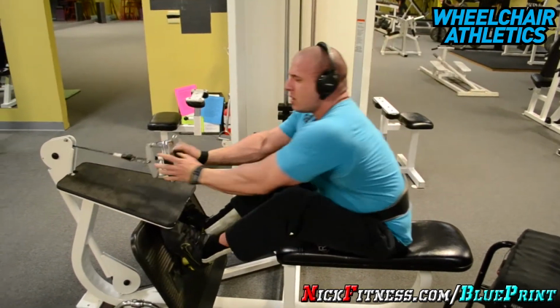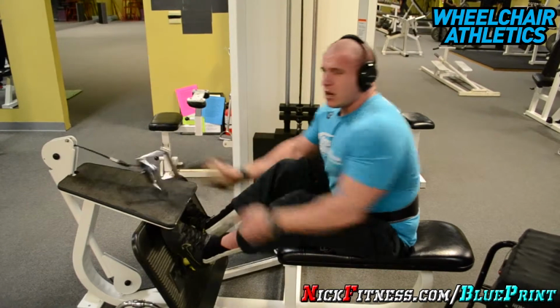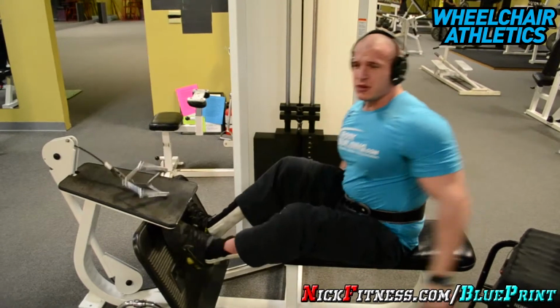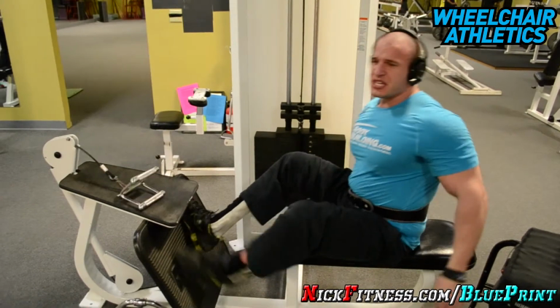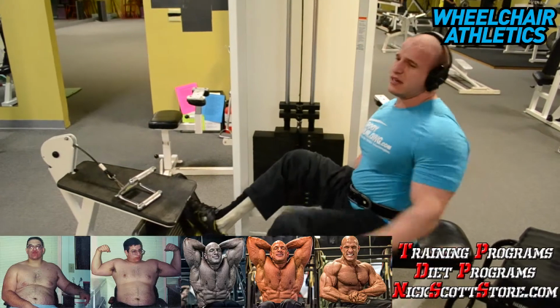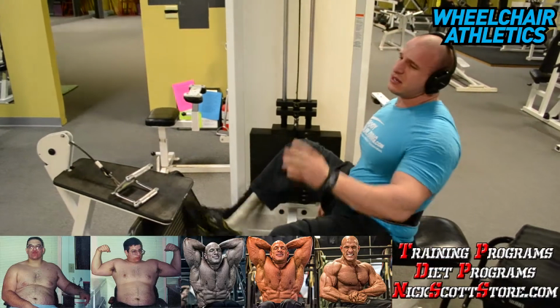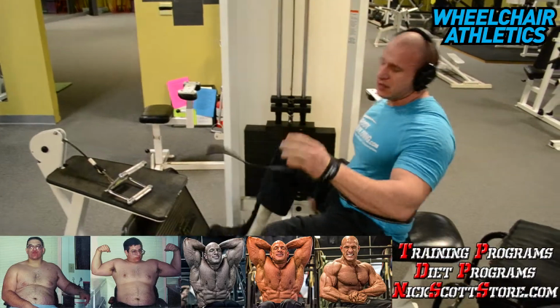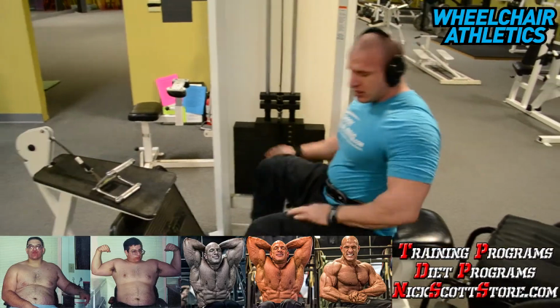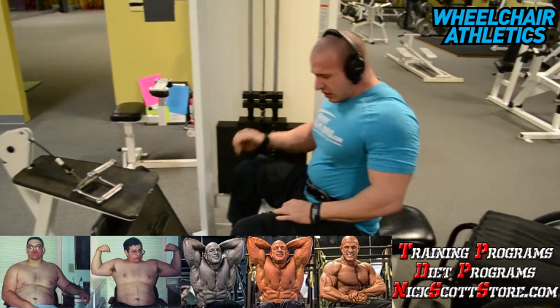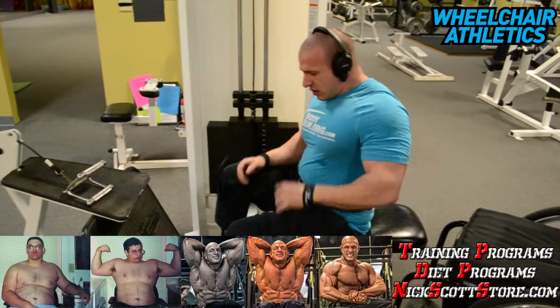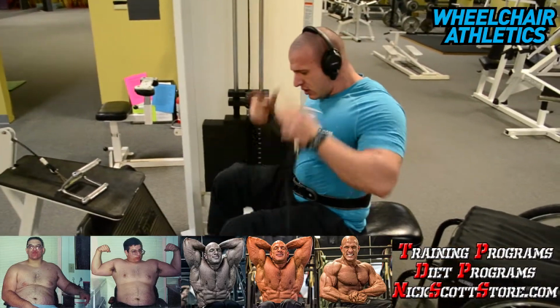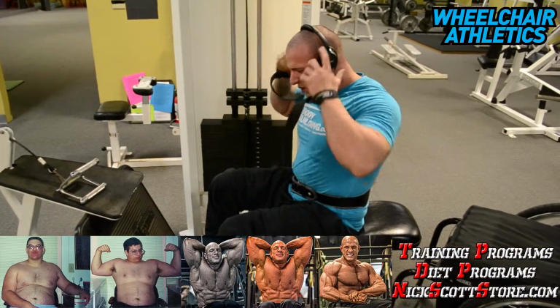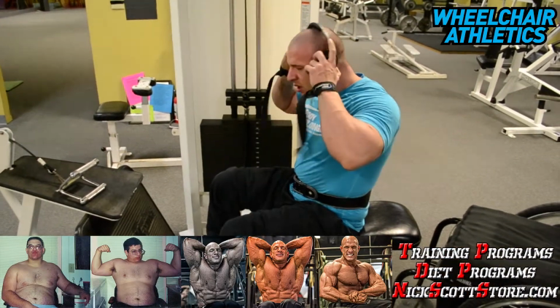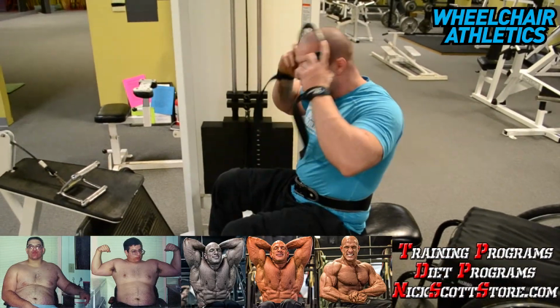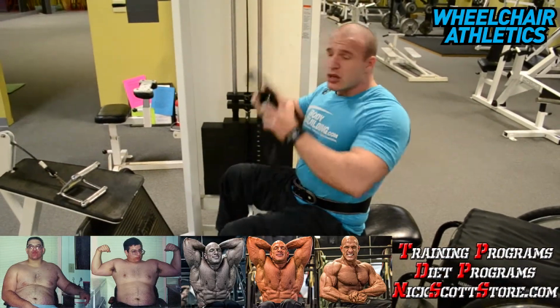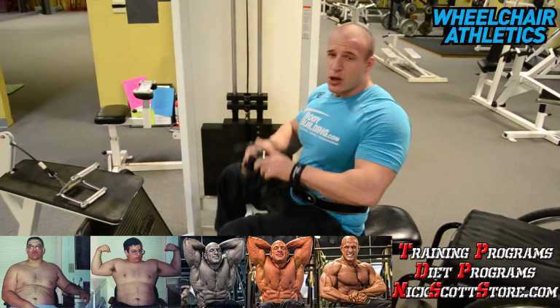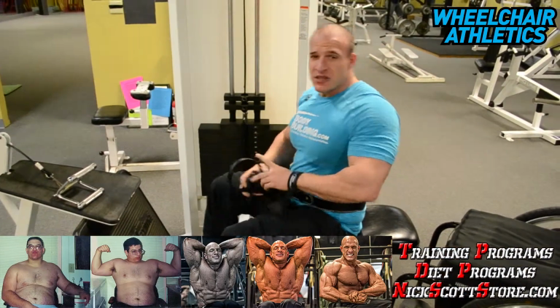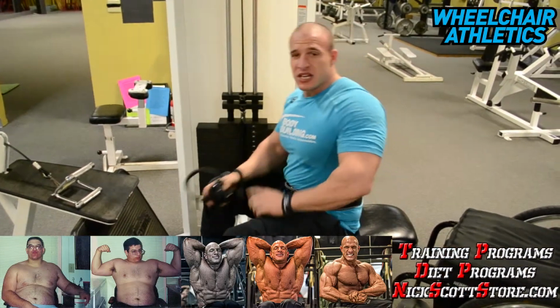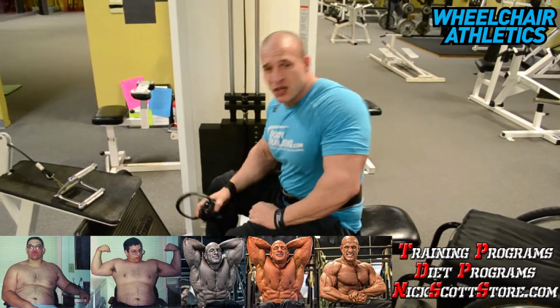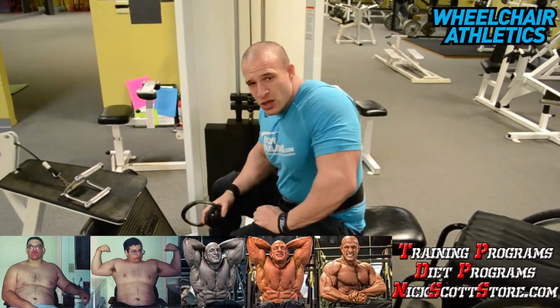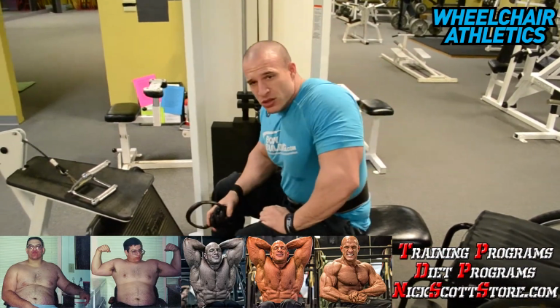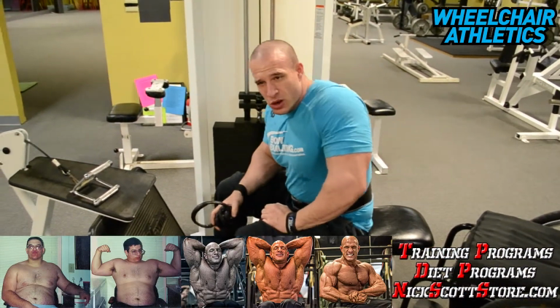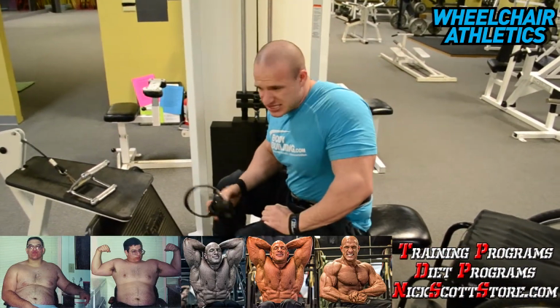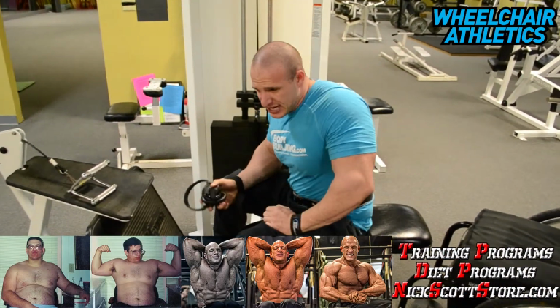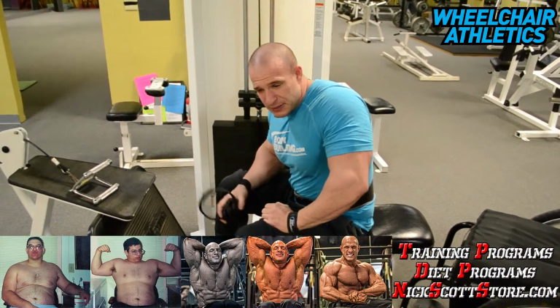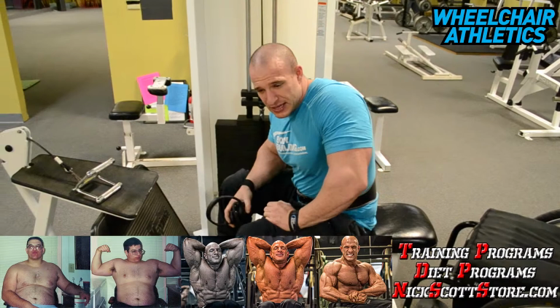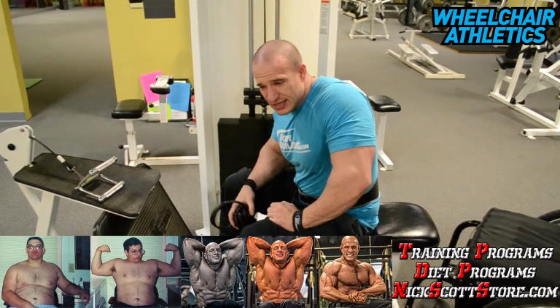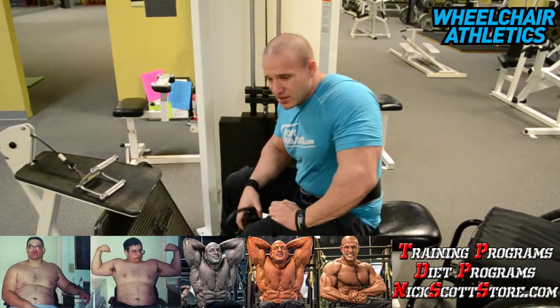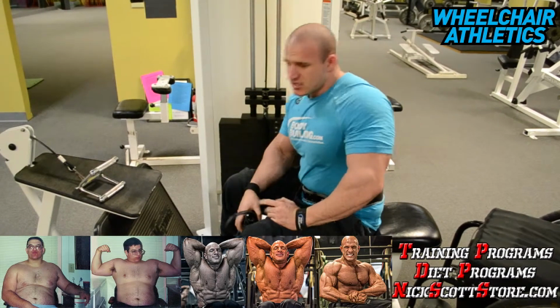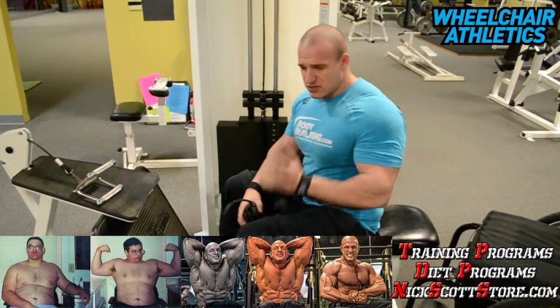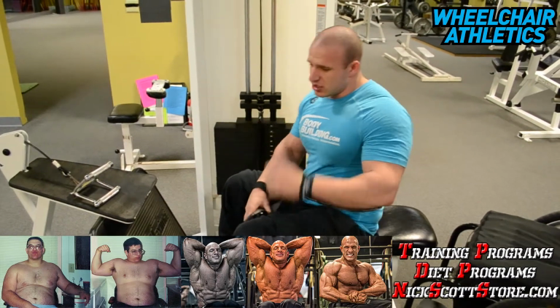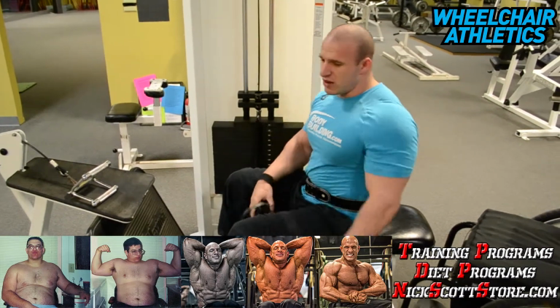I got seven reps. Goal was ten. That was good enough.